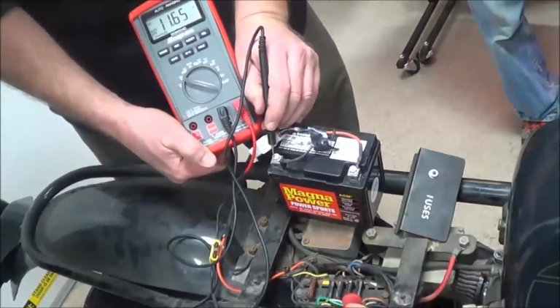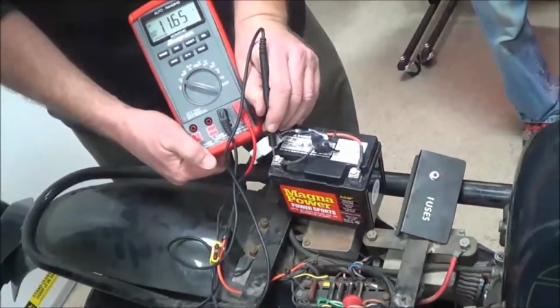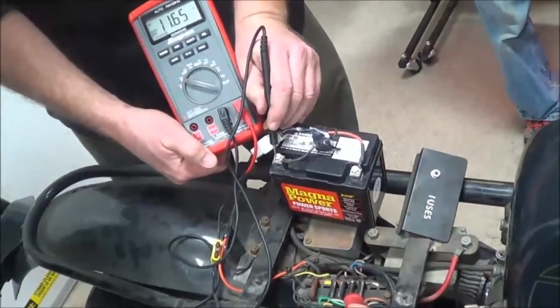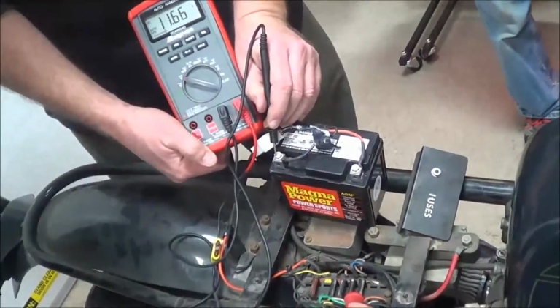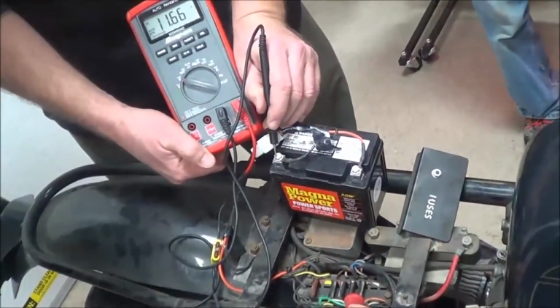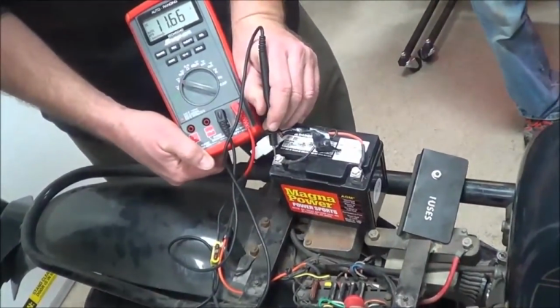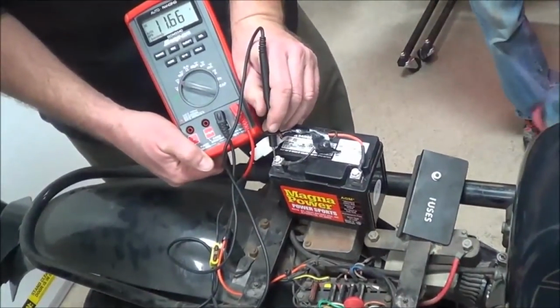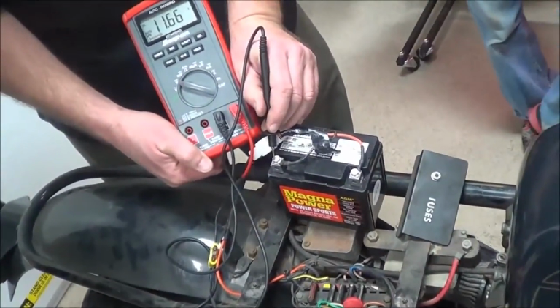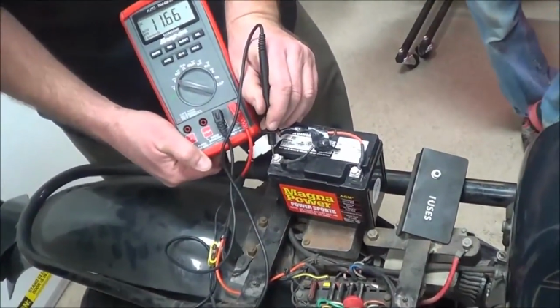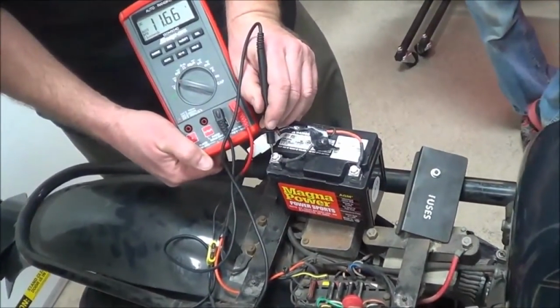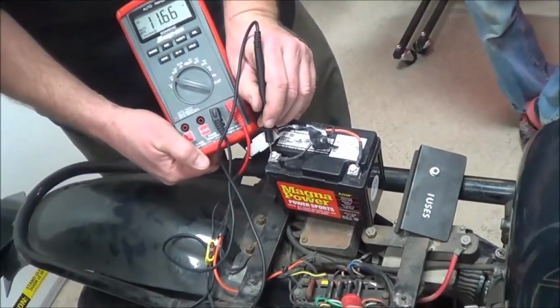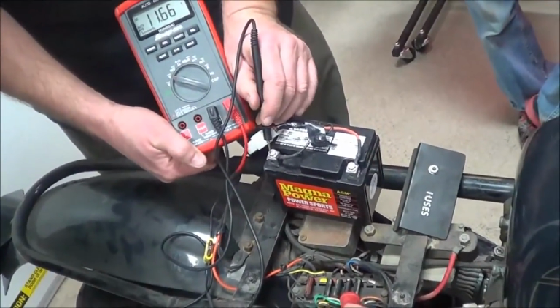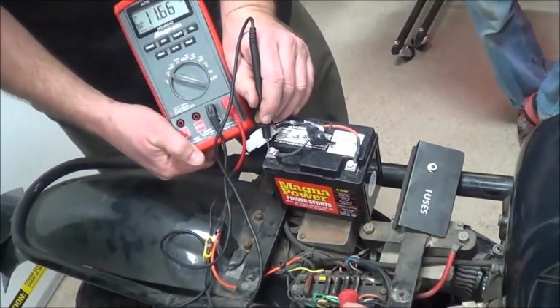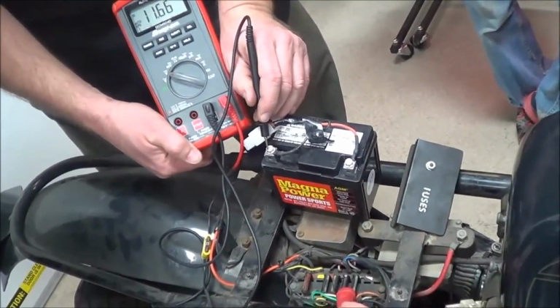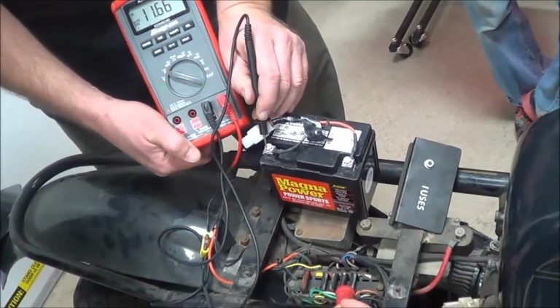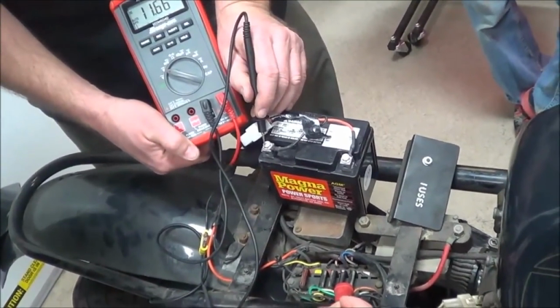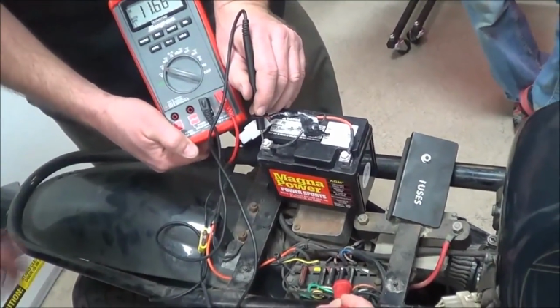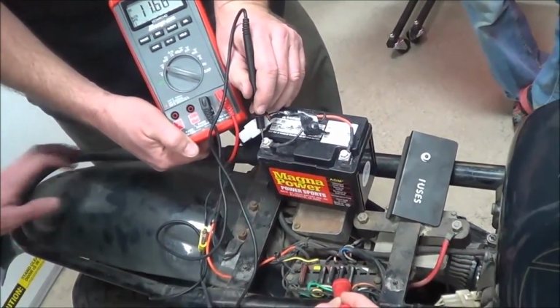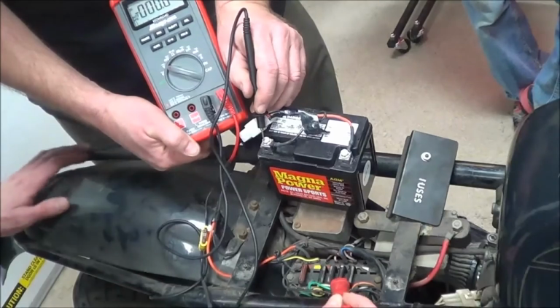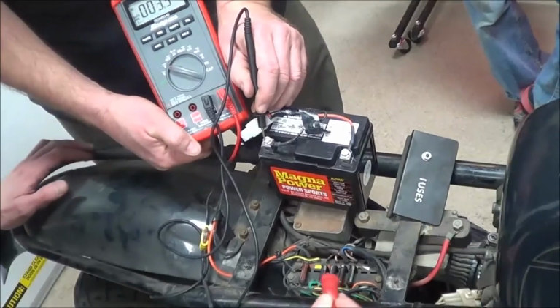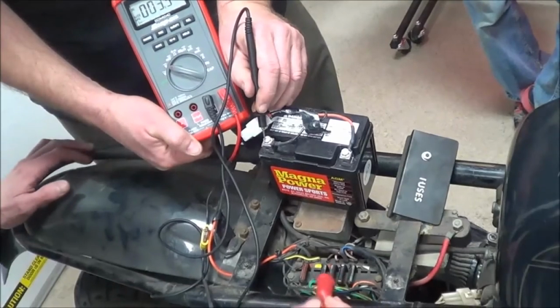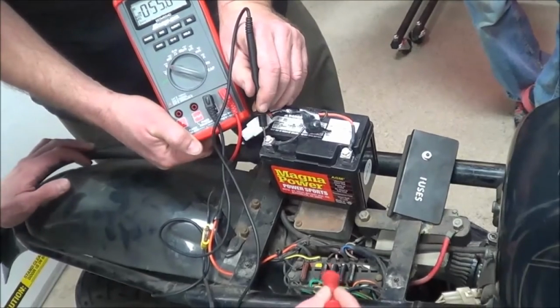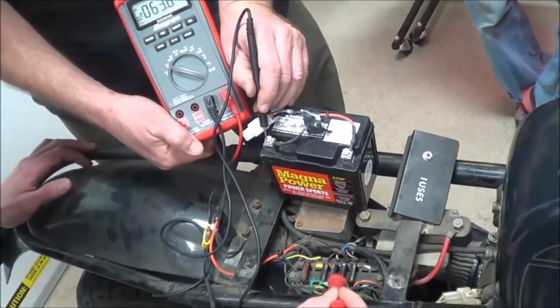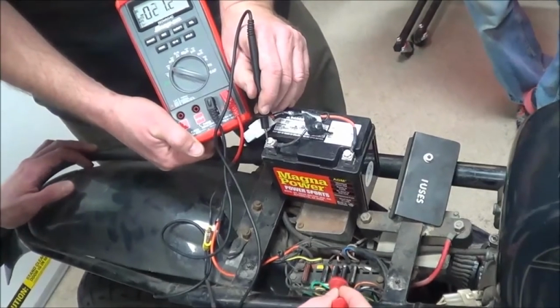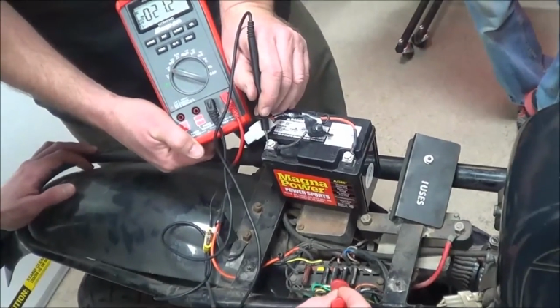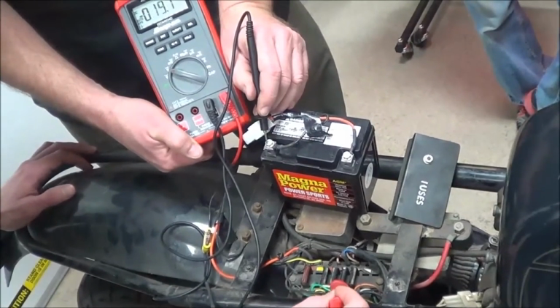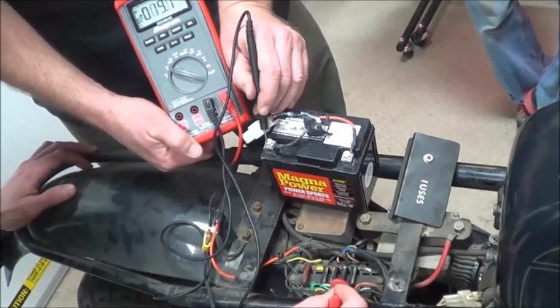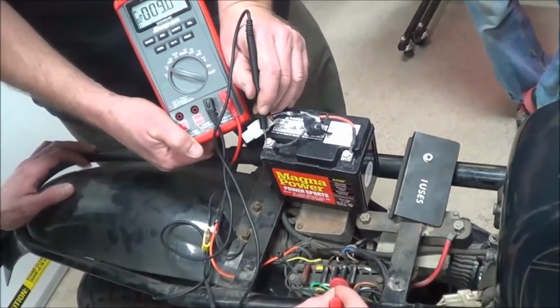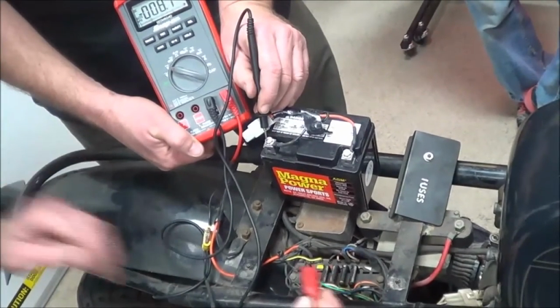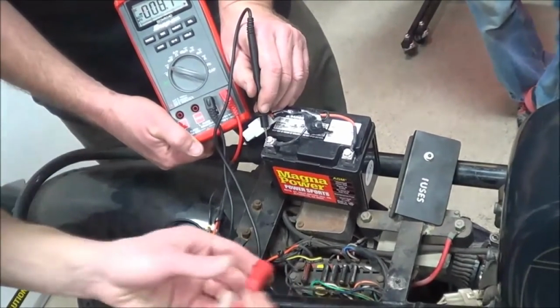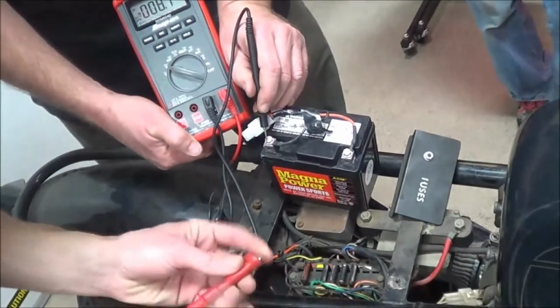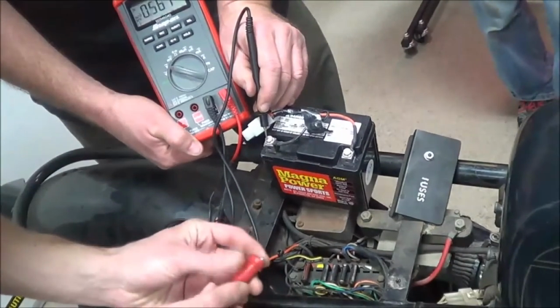Quite a drop, isn't it? Yeah, it is. Think that's a problem? It's almost a full volt. Just keep going.